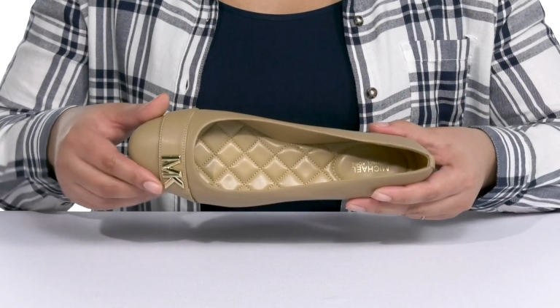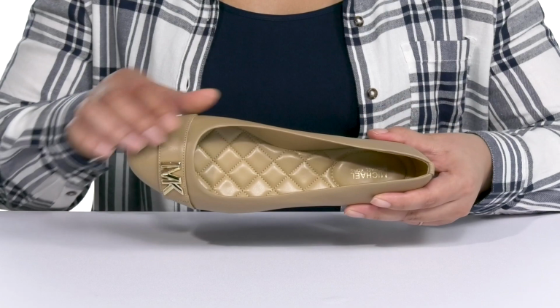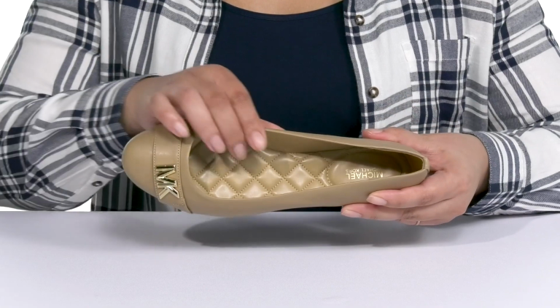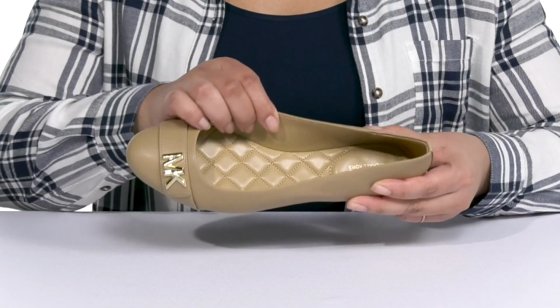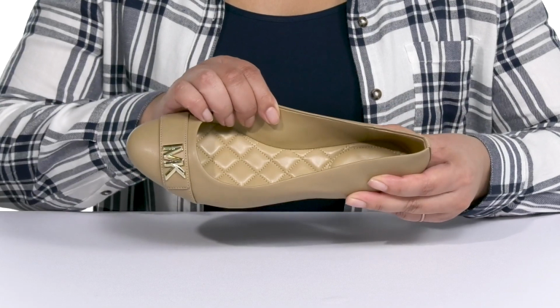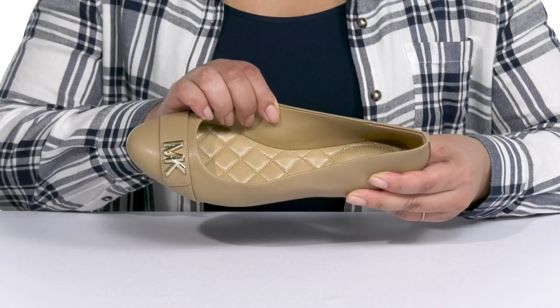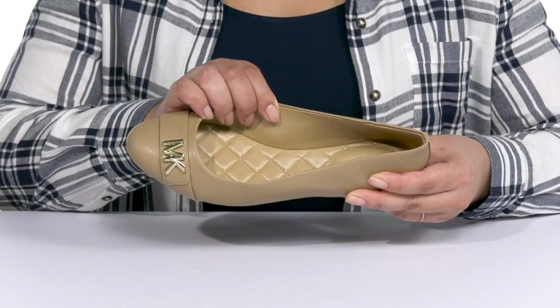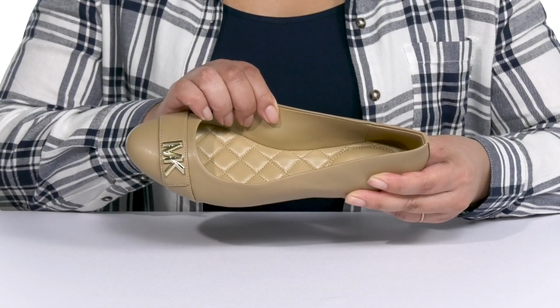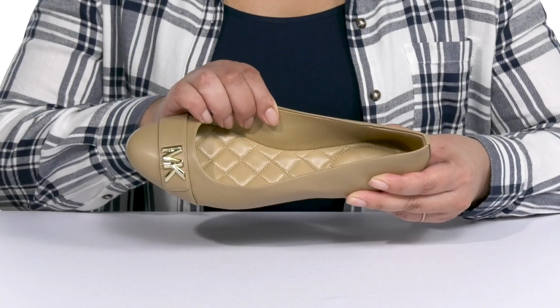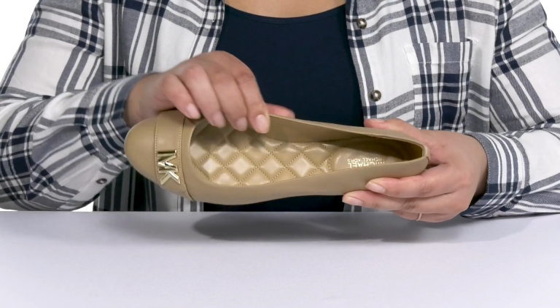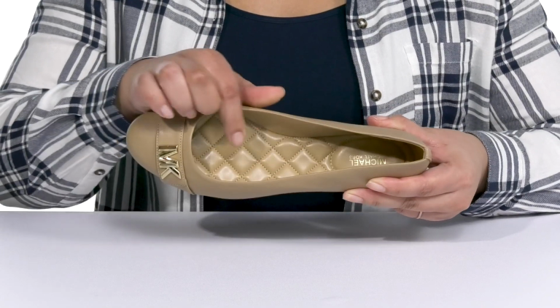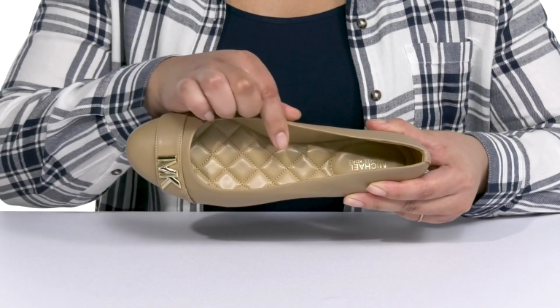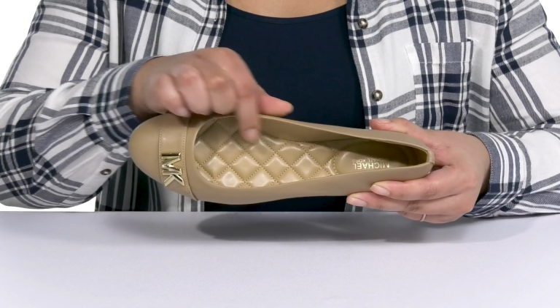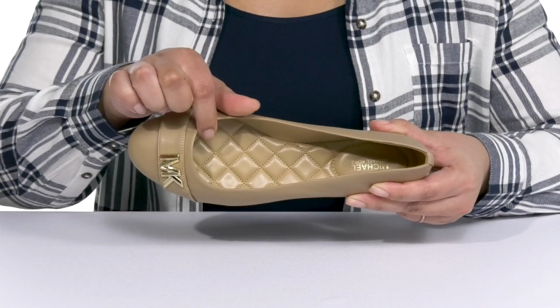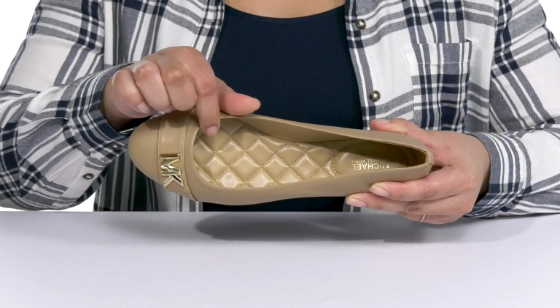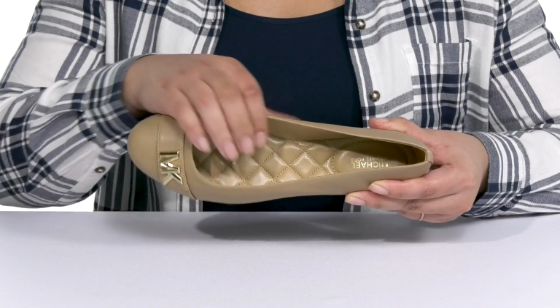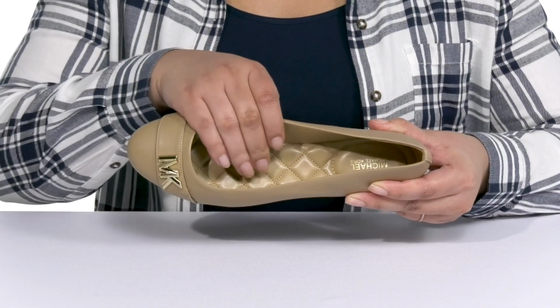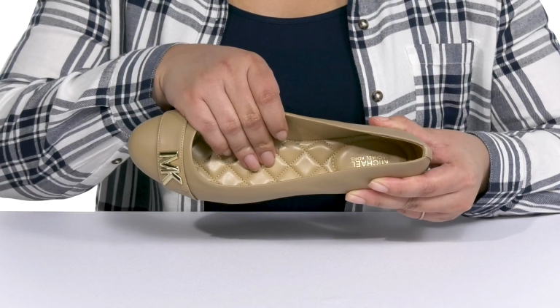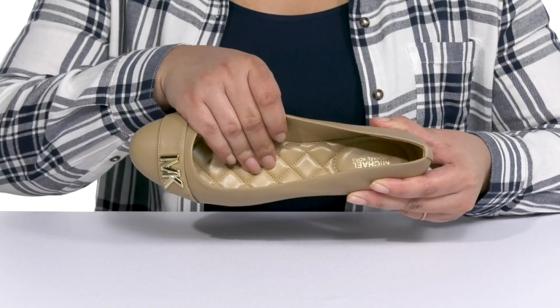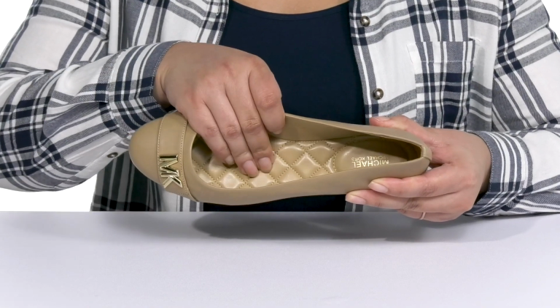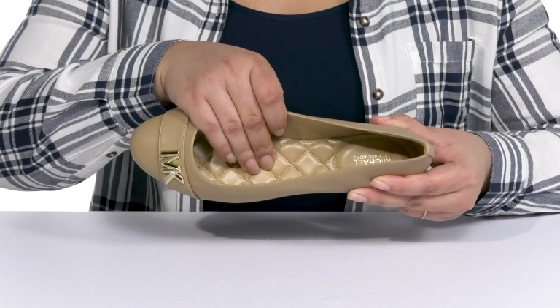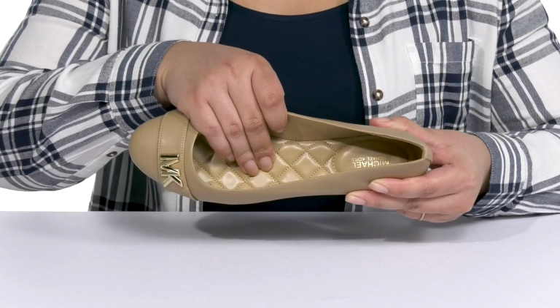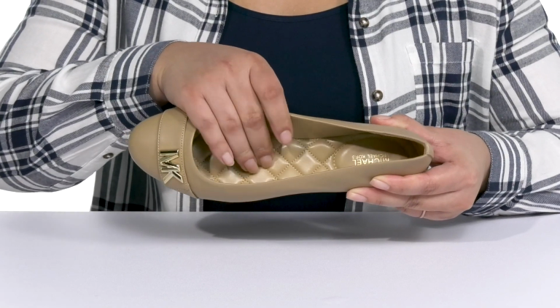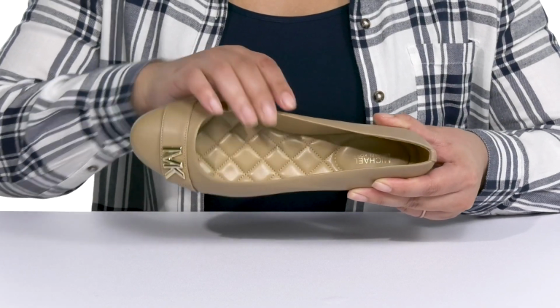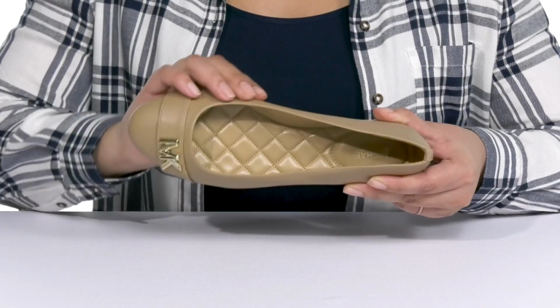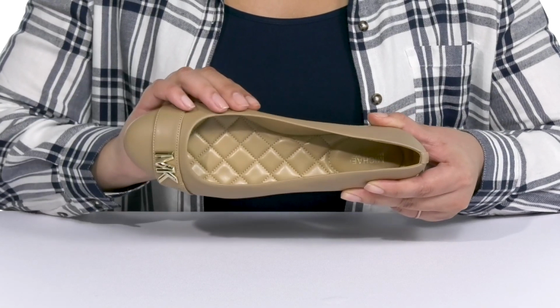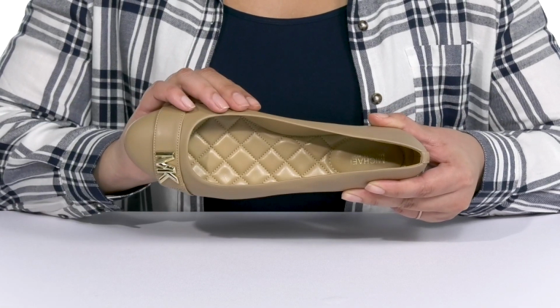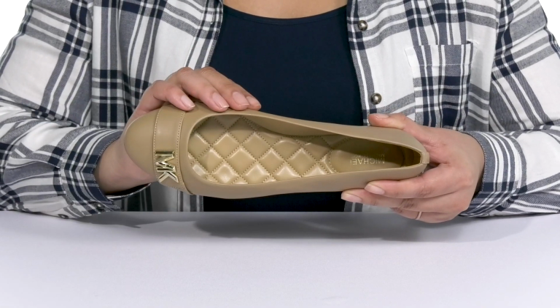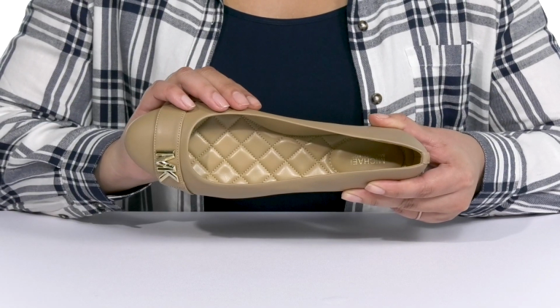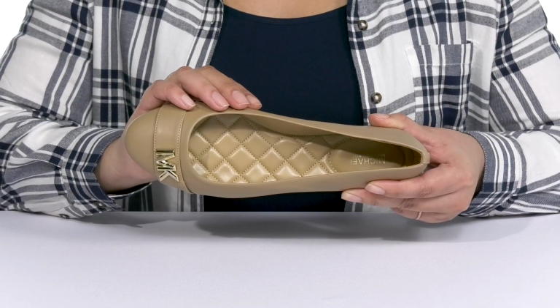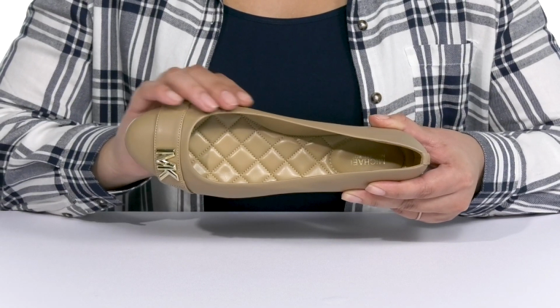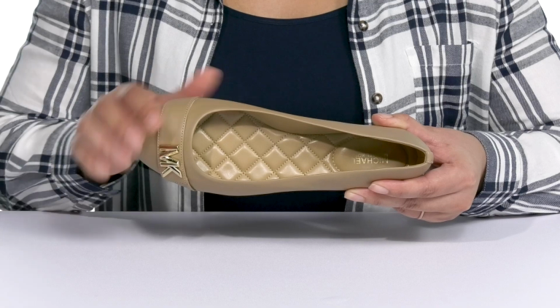Inside, there is a synthetic lining with a quilted footbed that is cushioned to keep you comfortable all day.